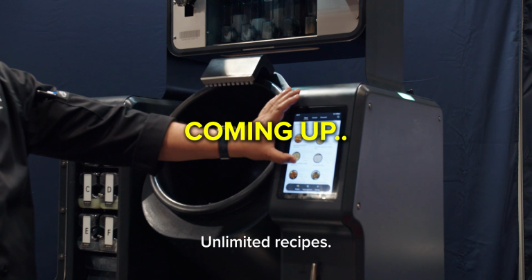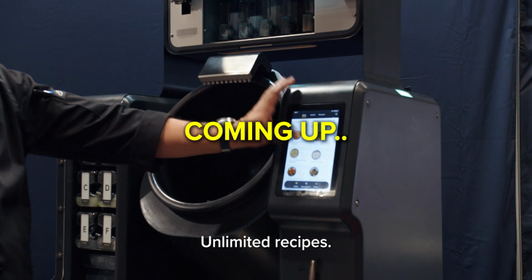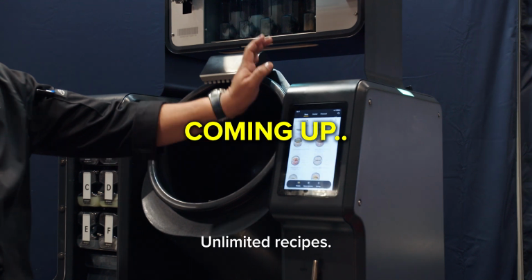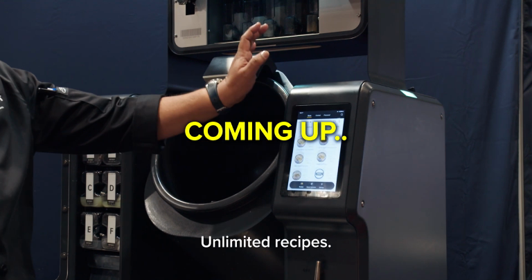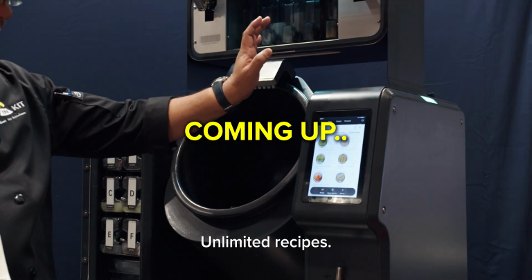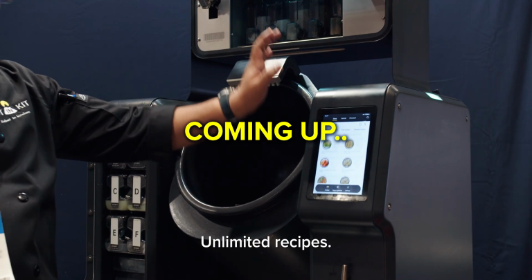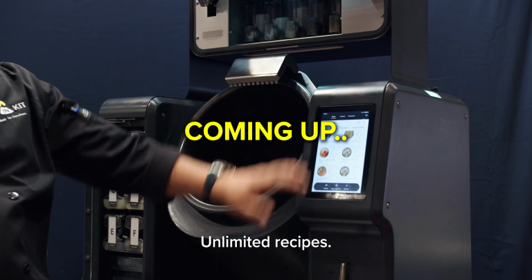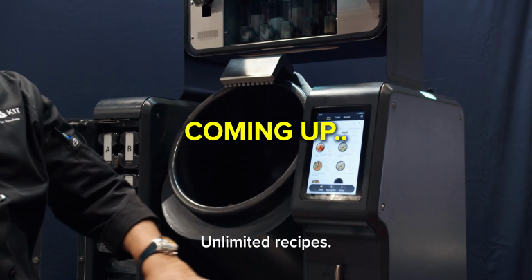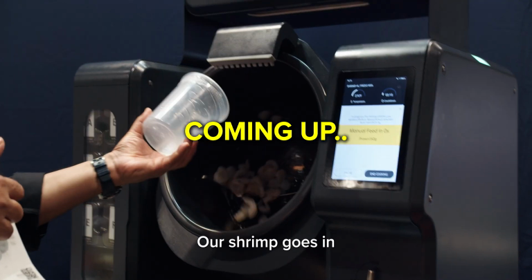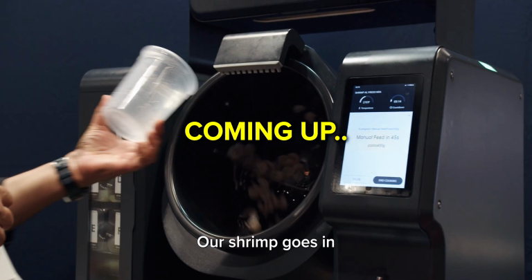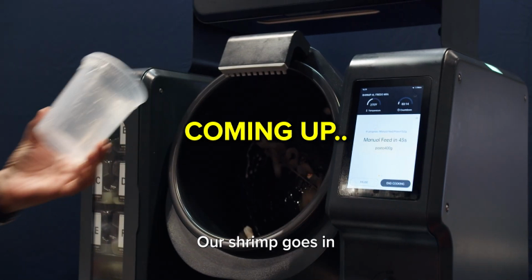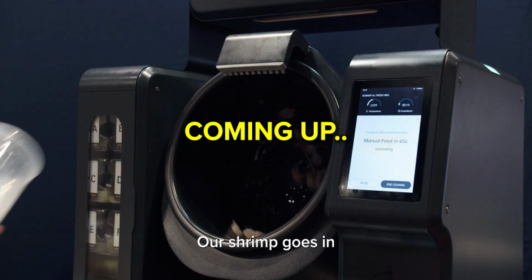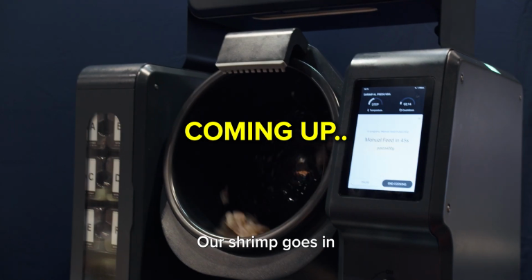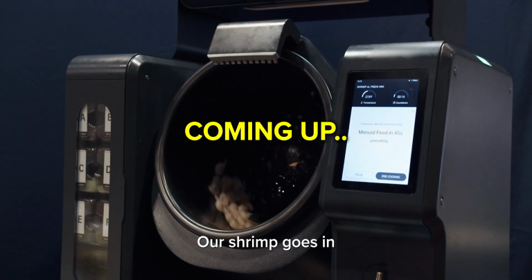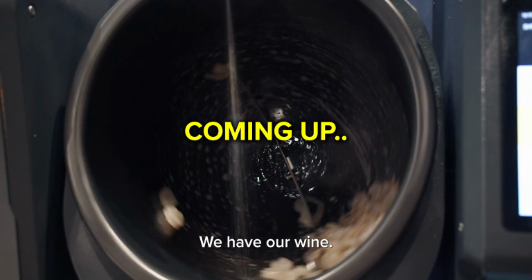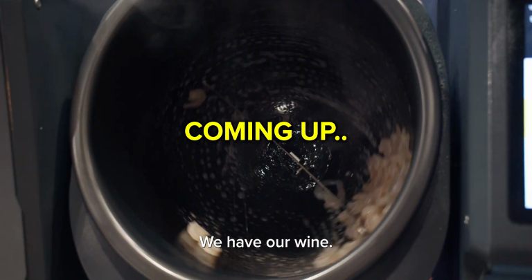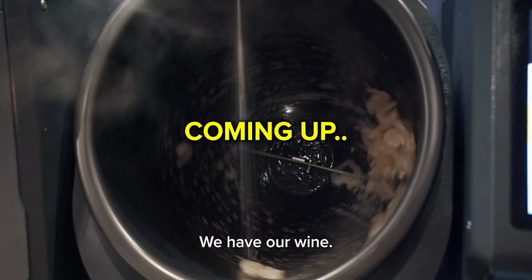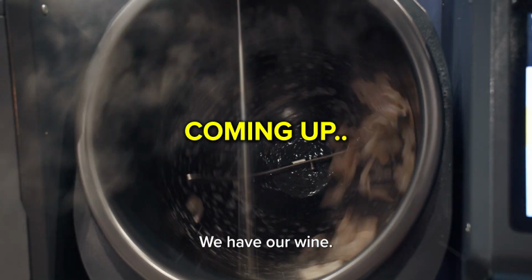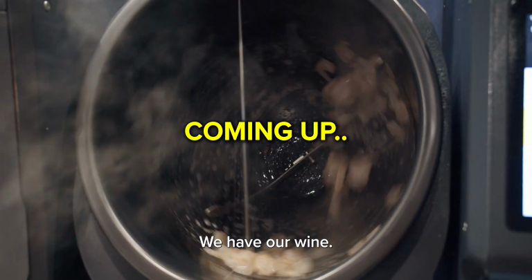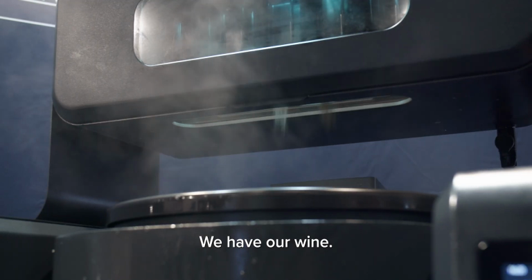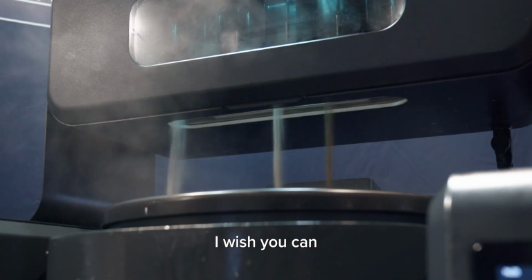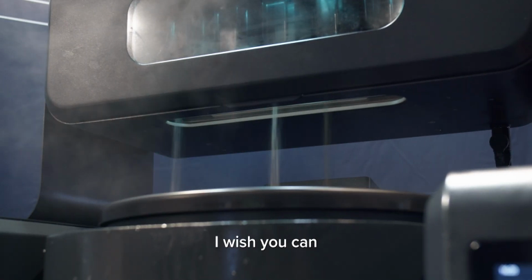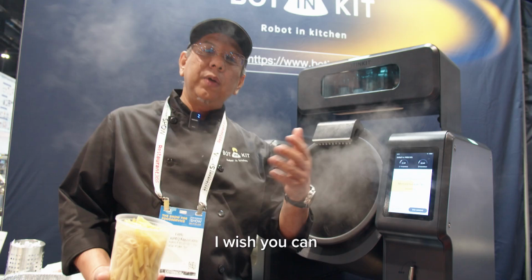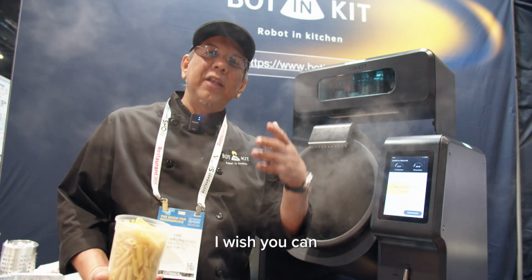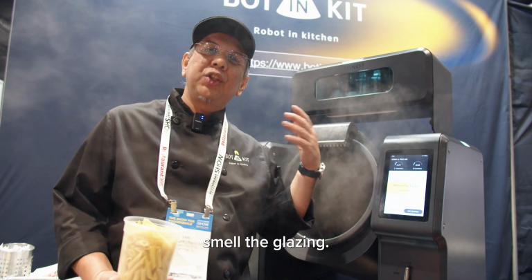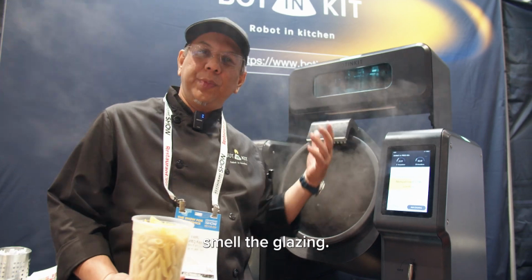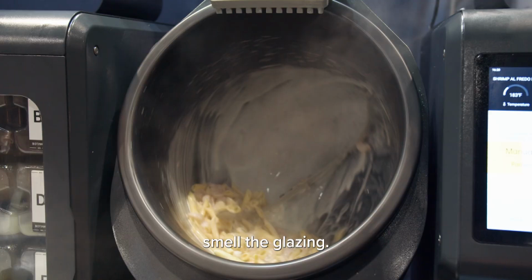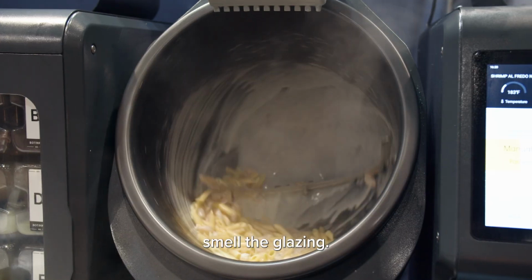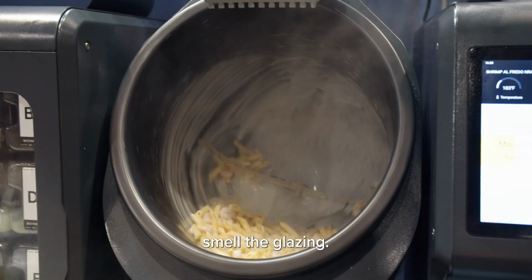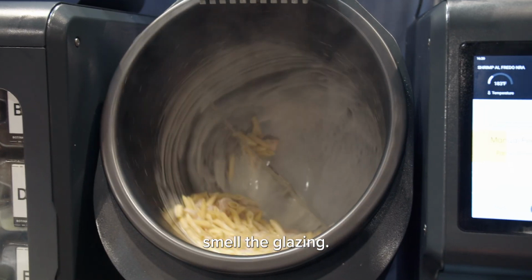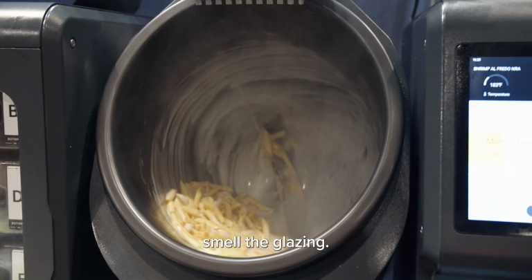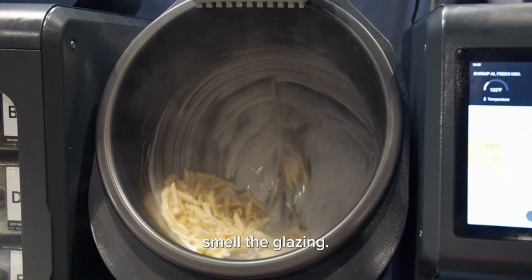Unlimited recipe. Our shrimp goes in. We have our wine. I wish you can smell the glazing.